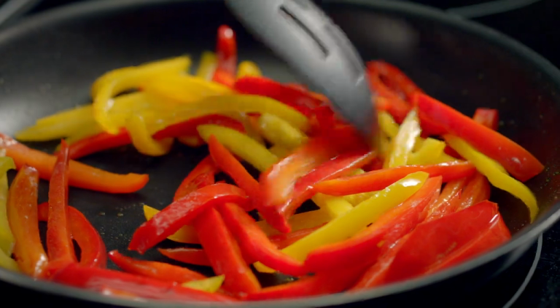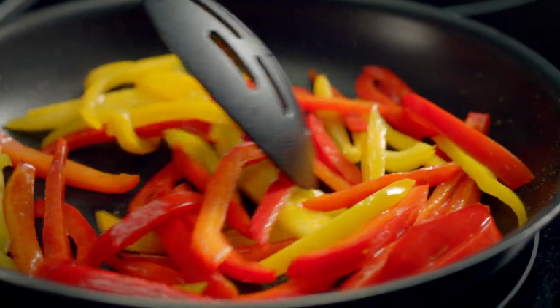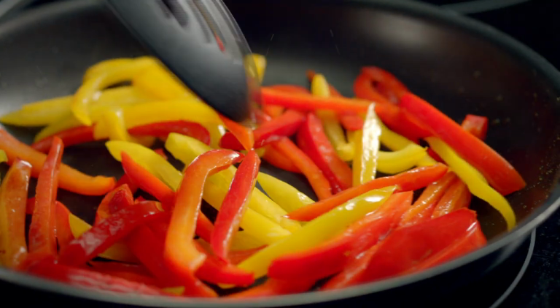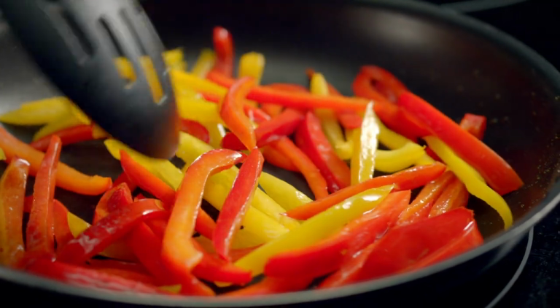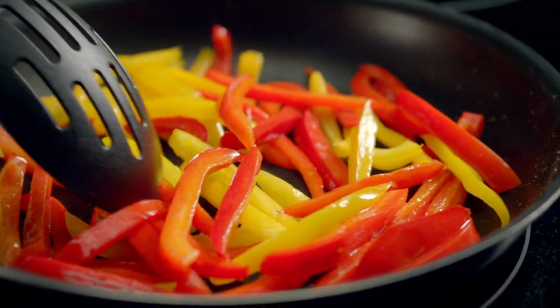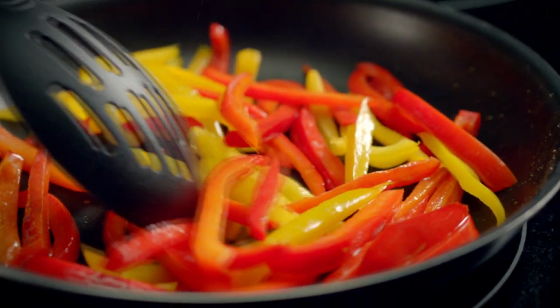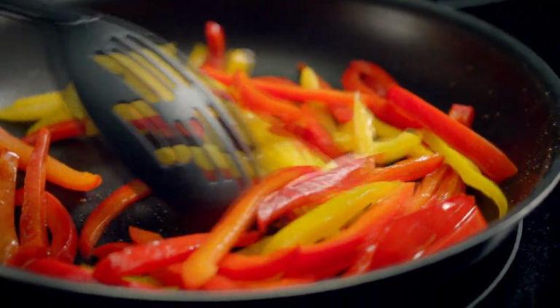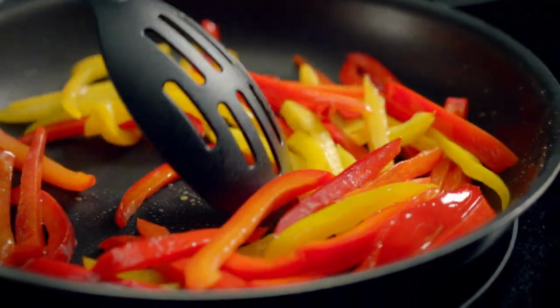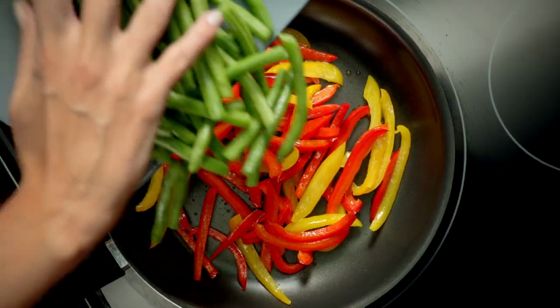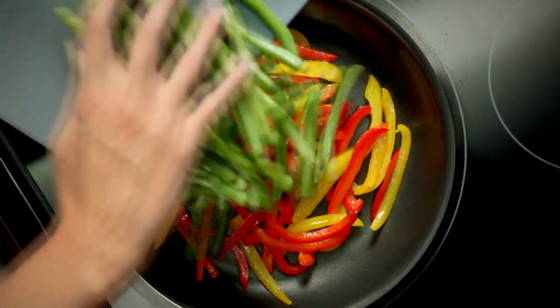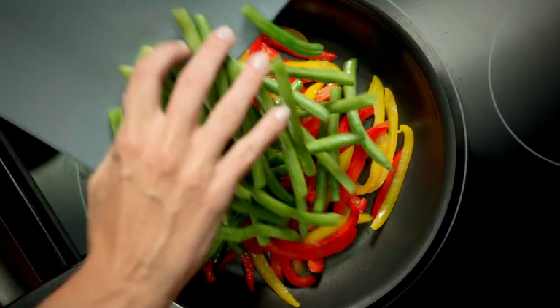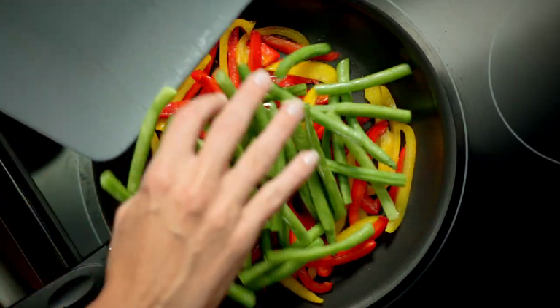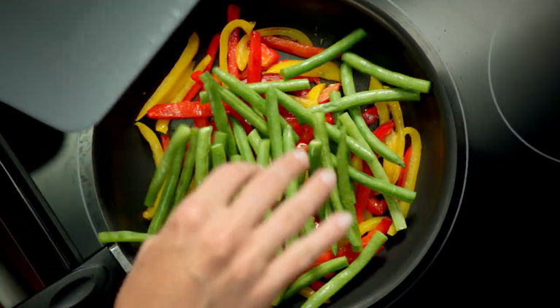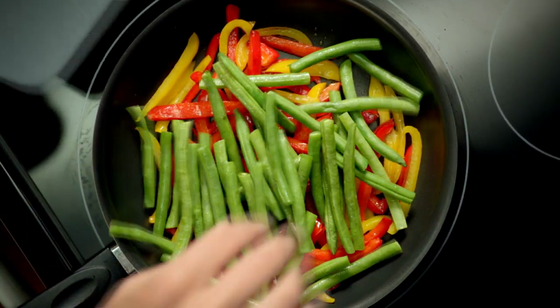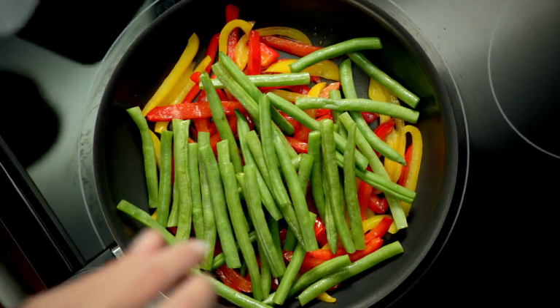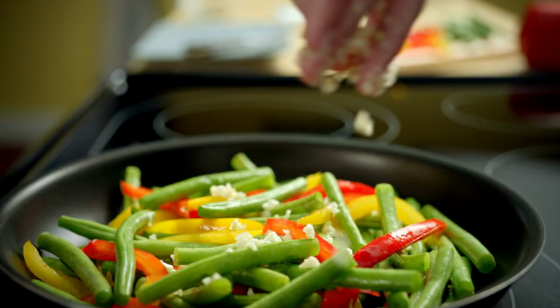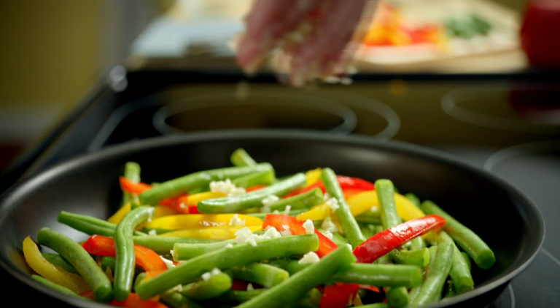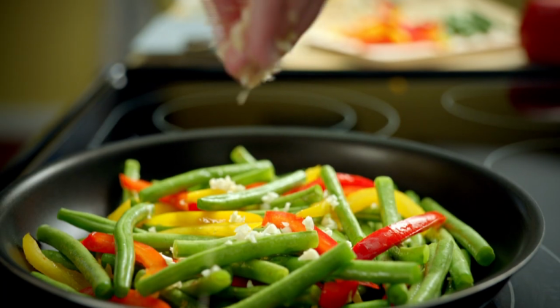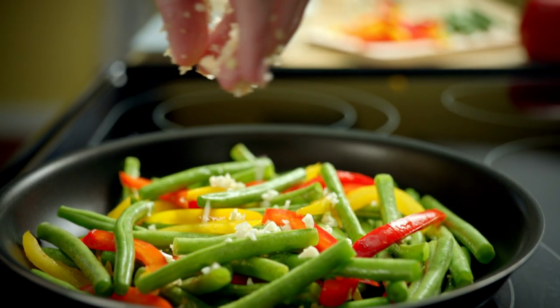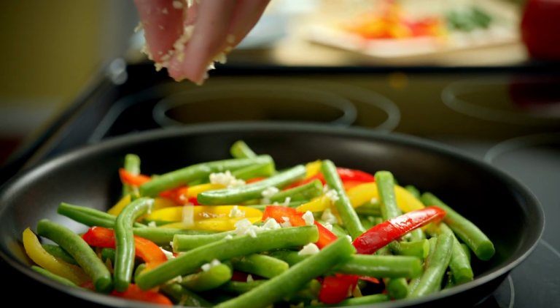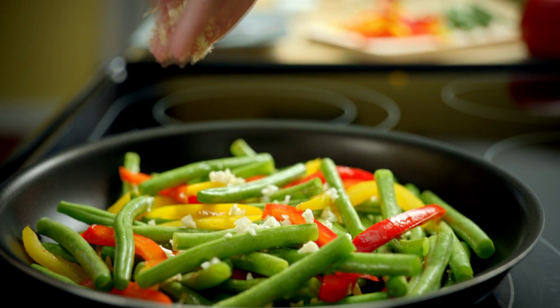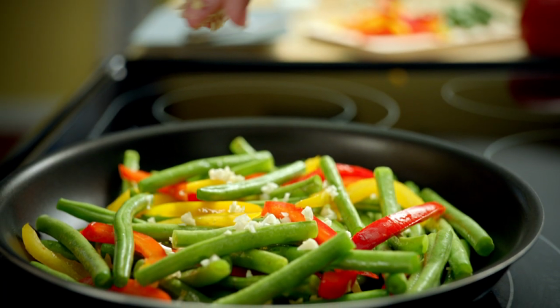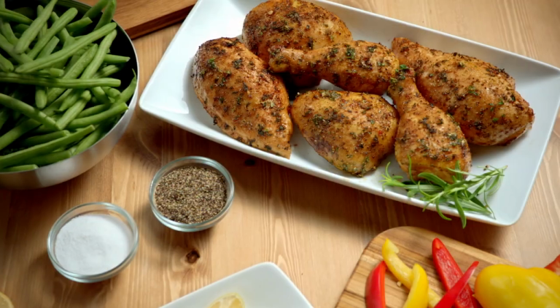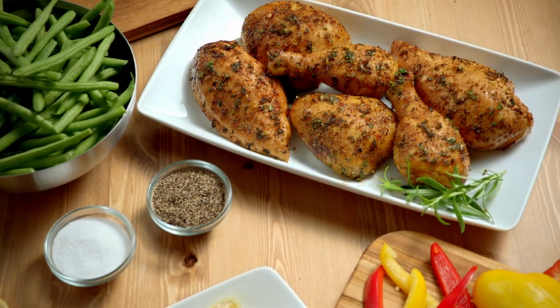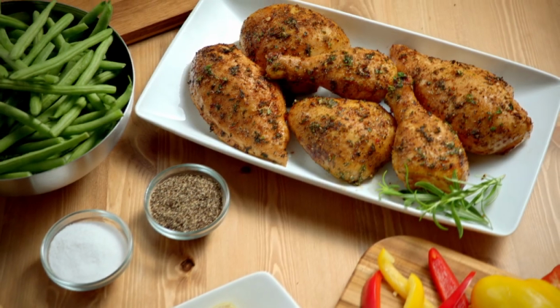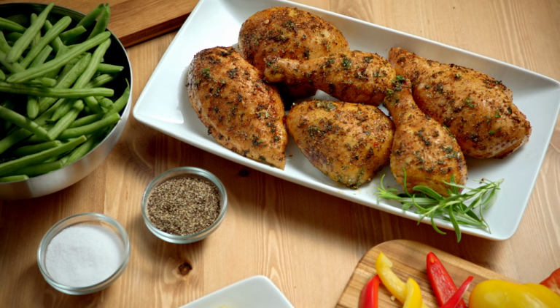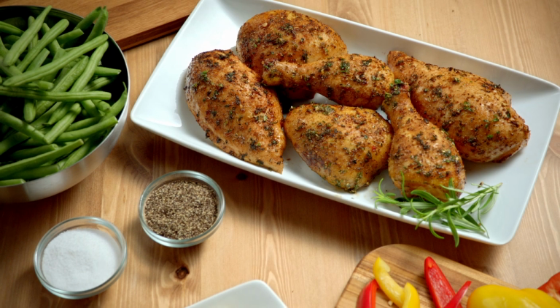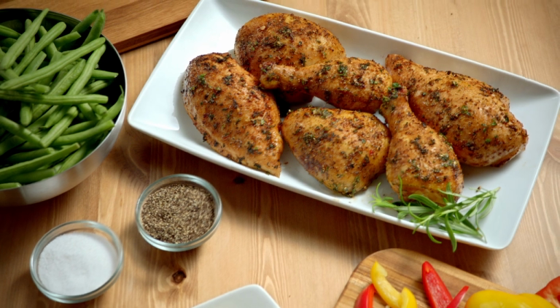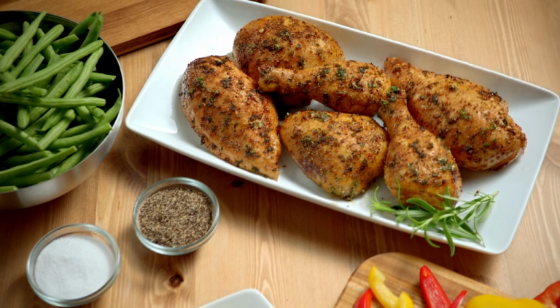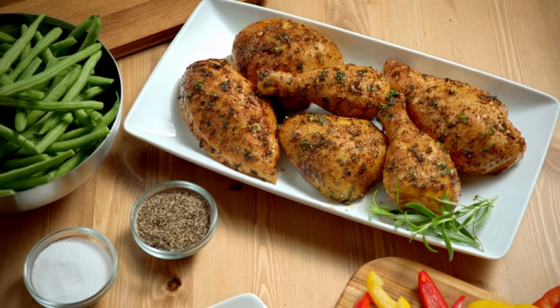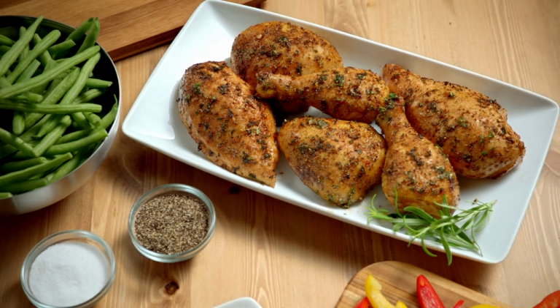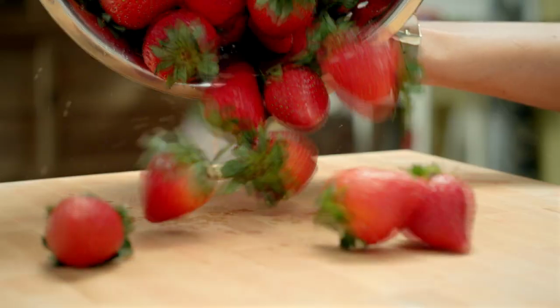Fresh Florida bell peppers sizzle in olive oil. Add snap beans, a dash of garlic, and serve with roasted chicken.